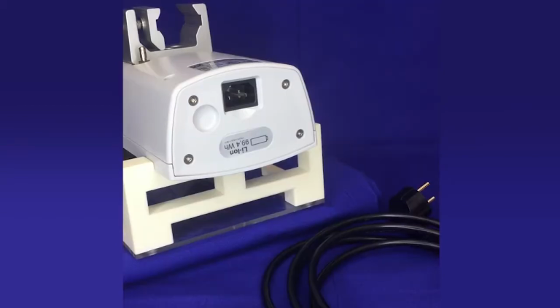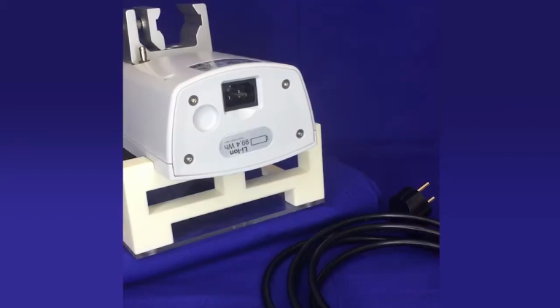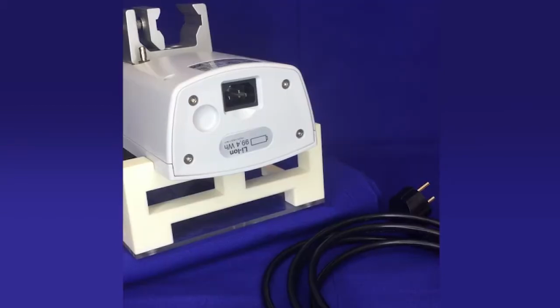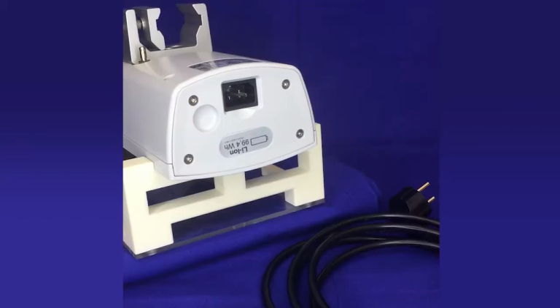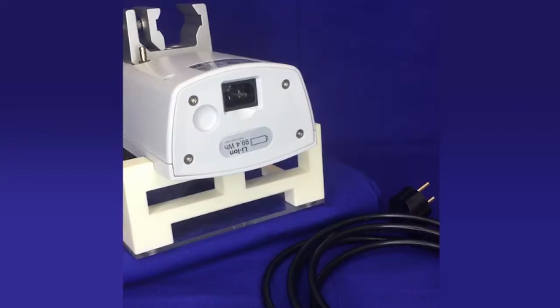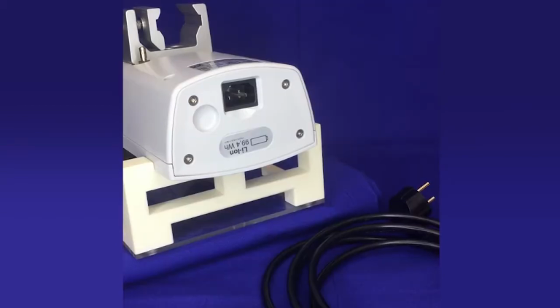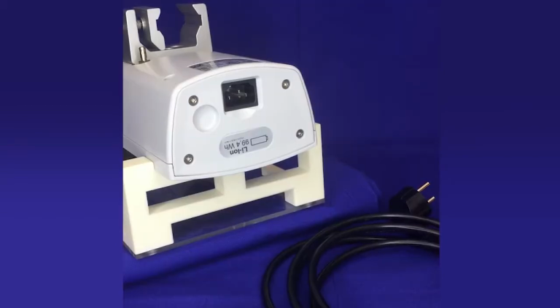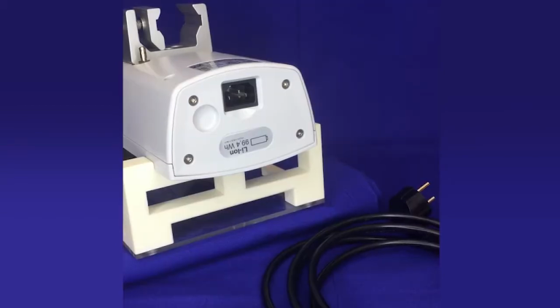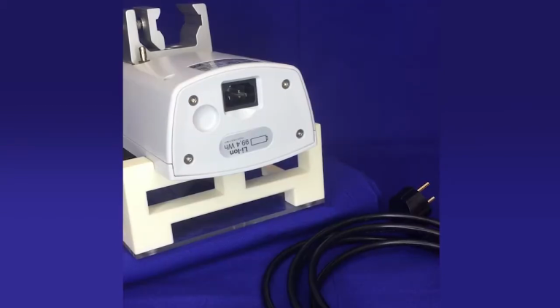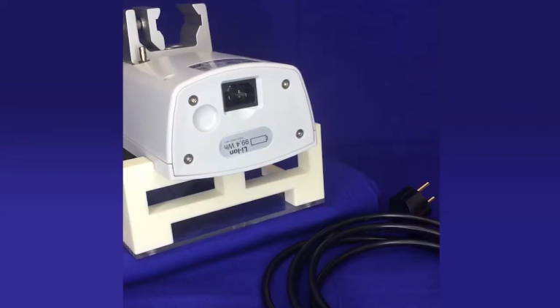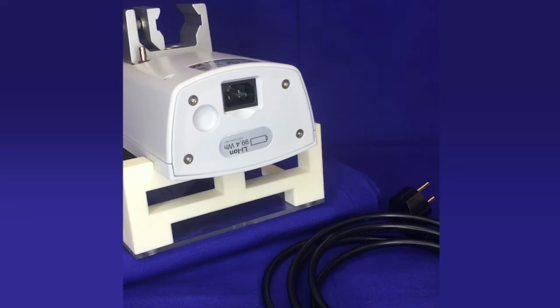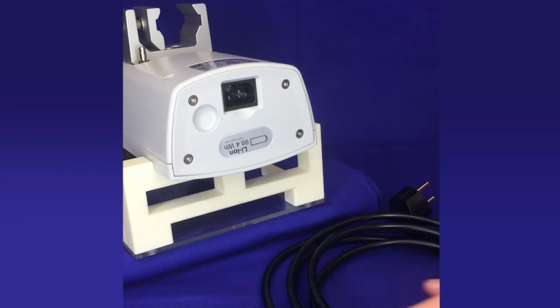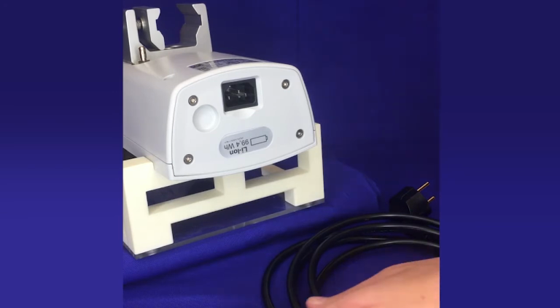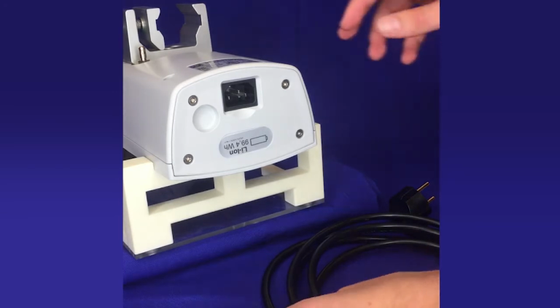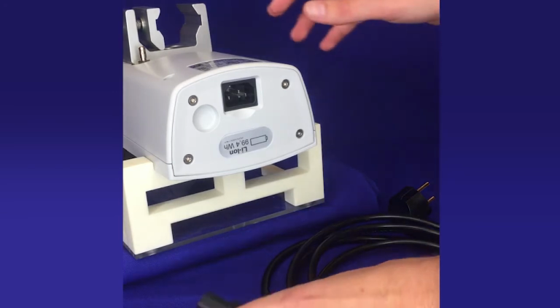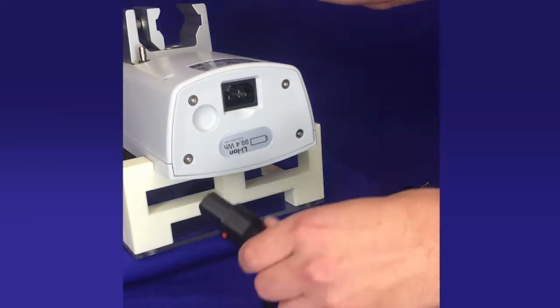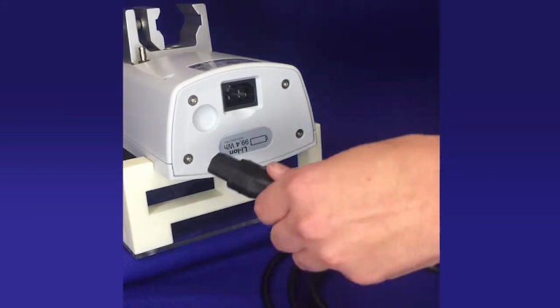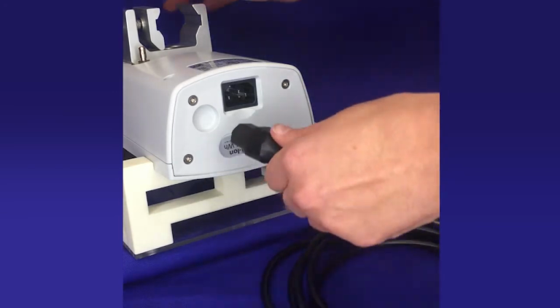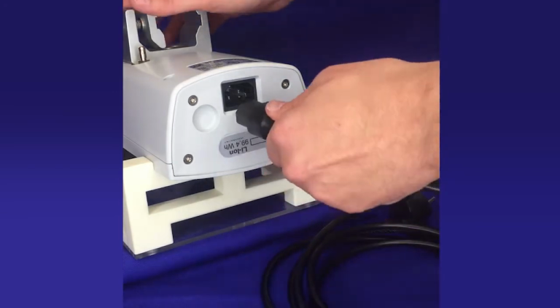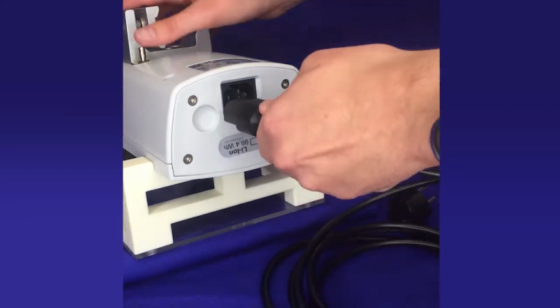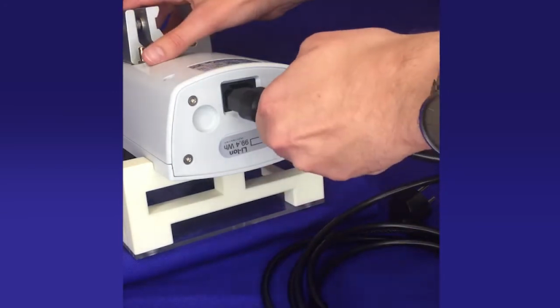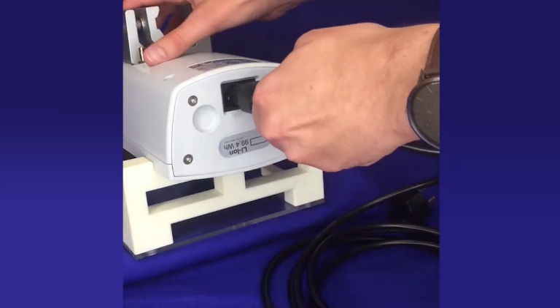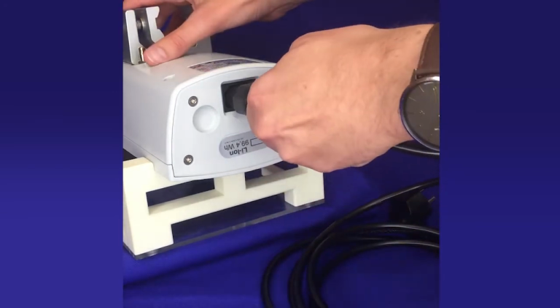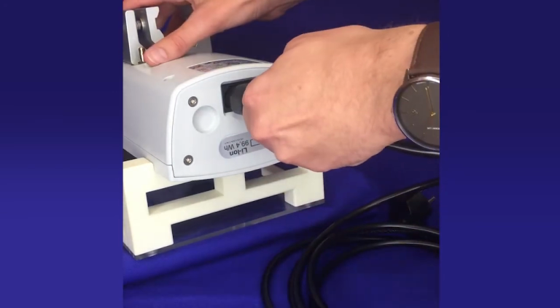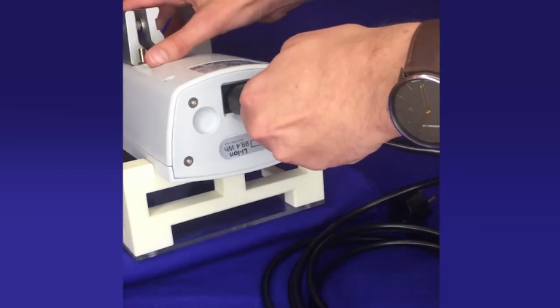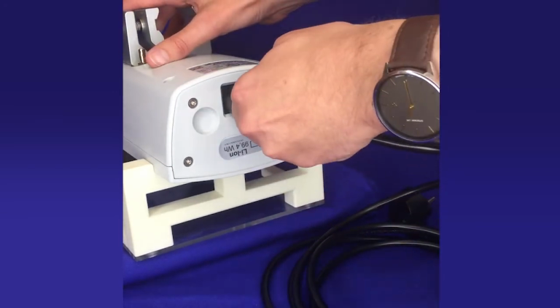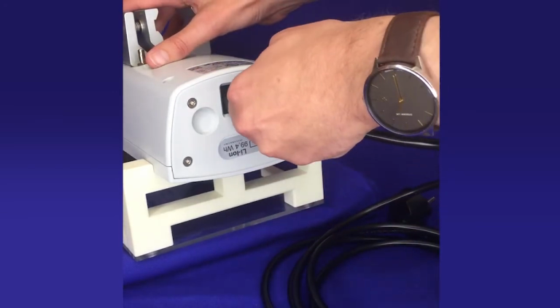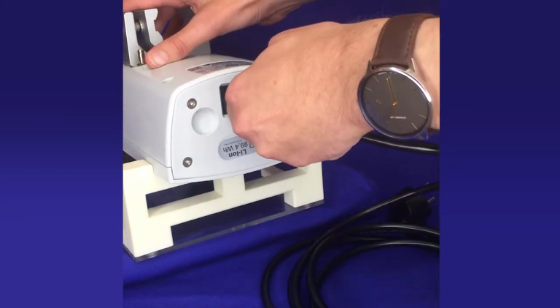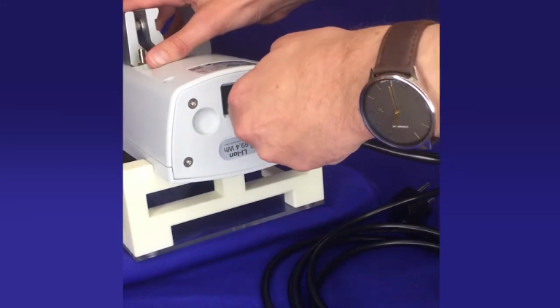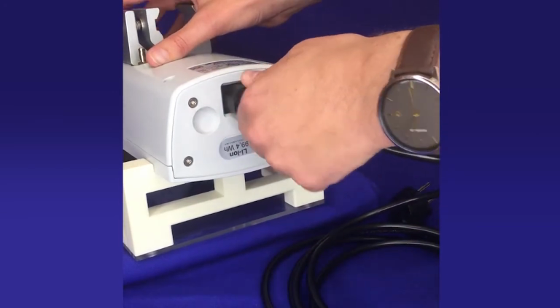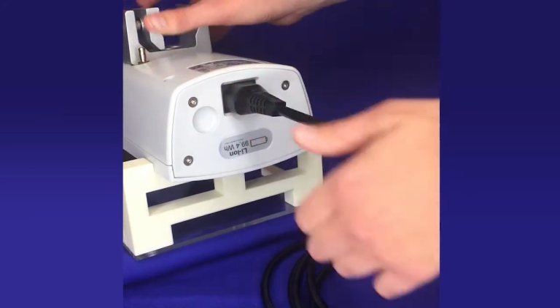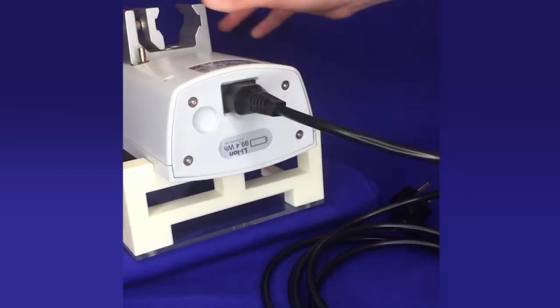Now plug the main plug into the socket. The device is now ready for use.